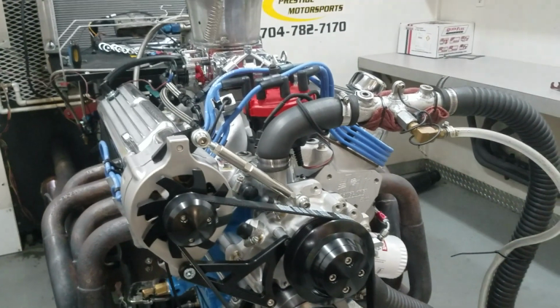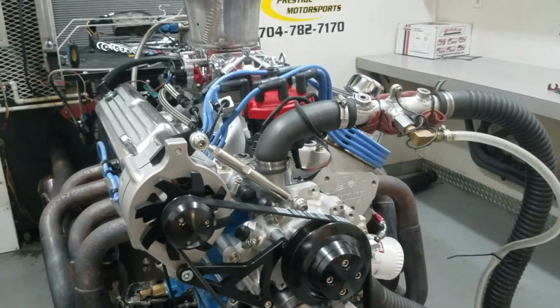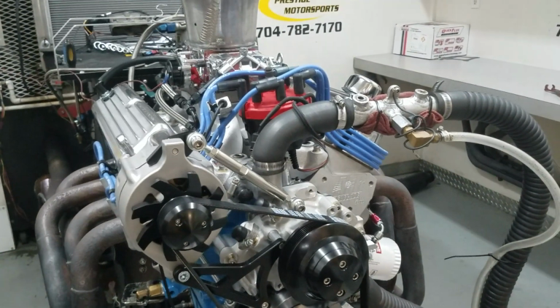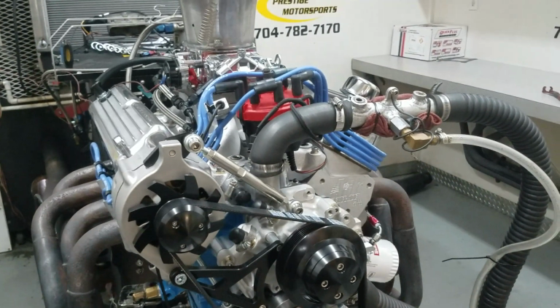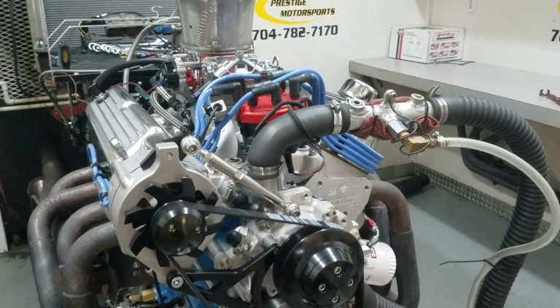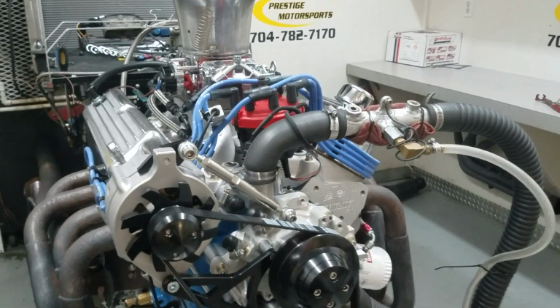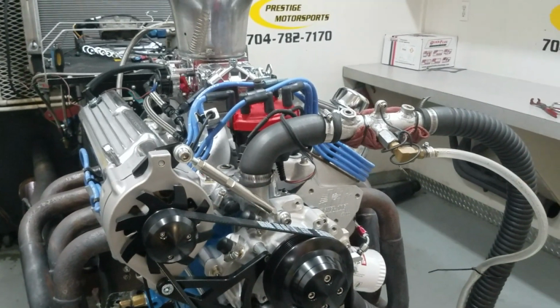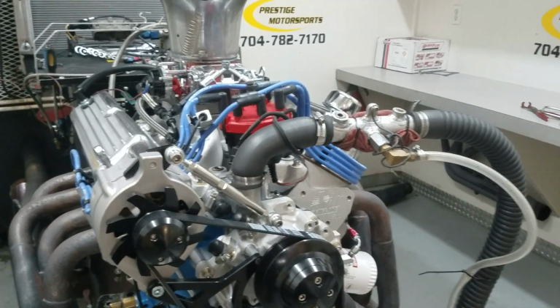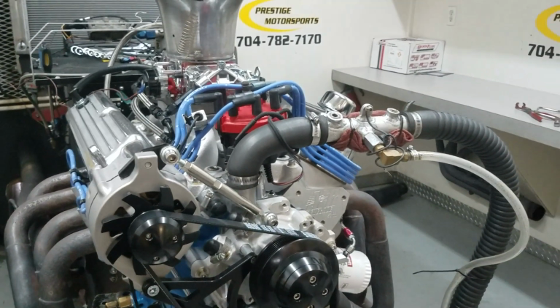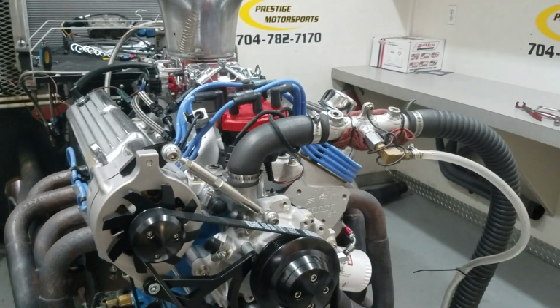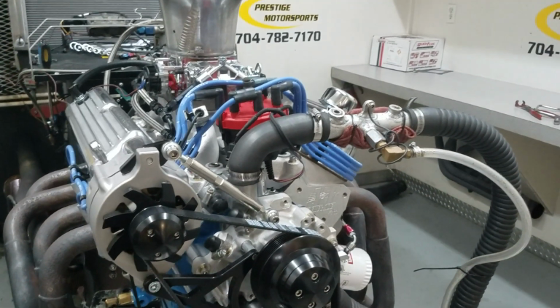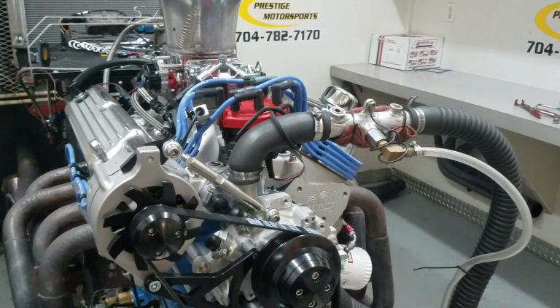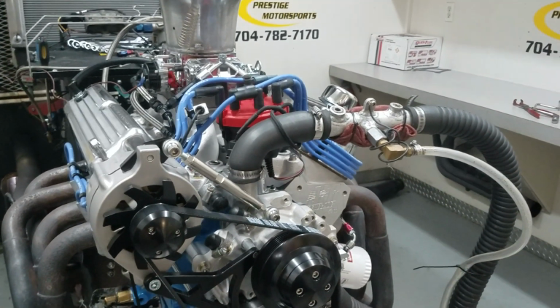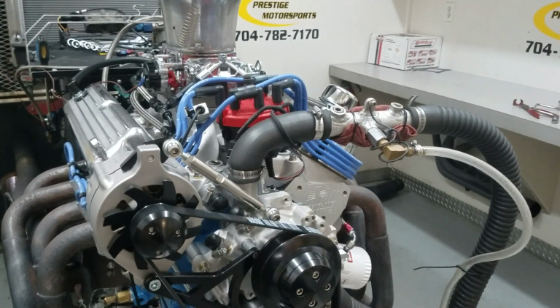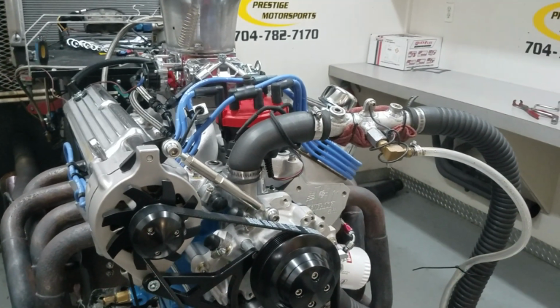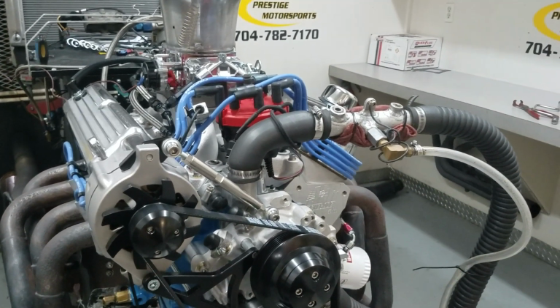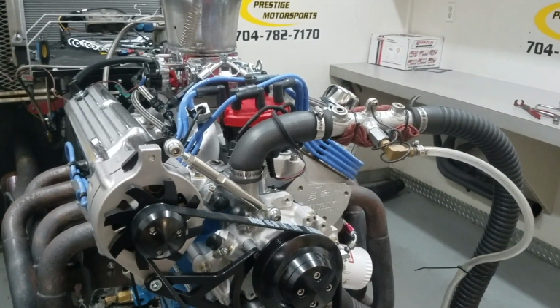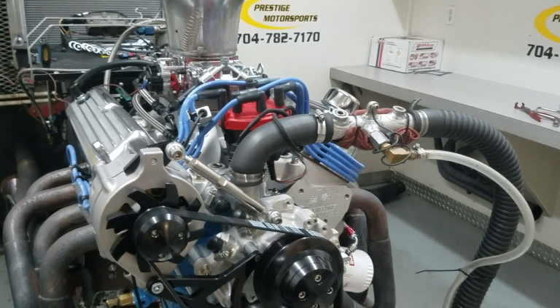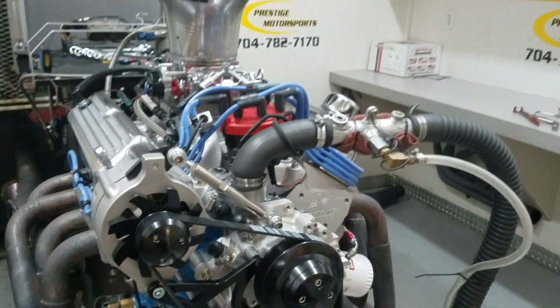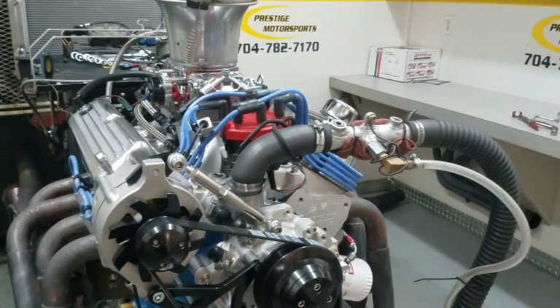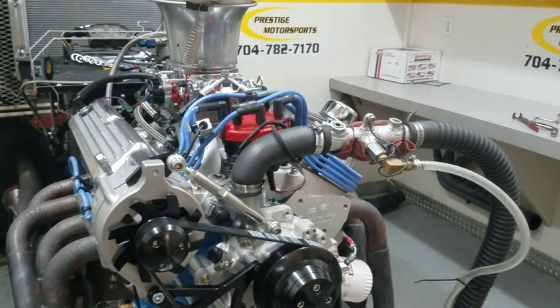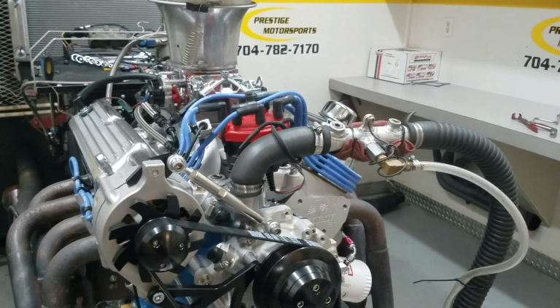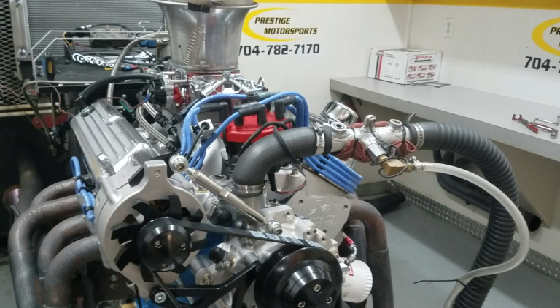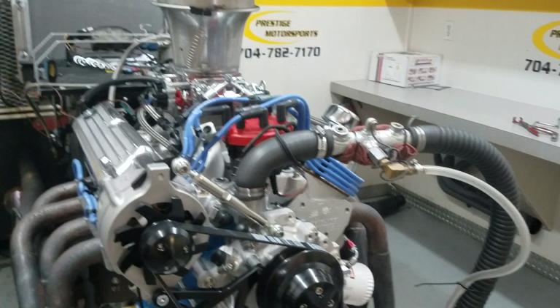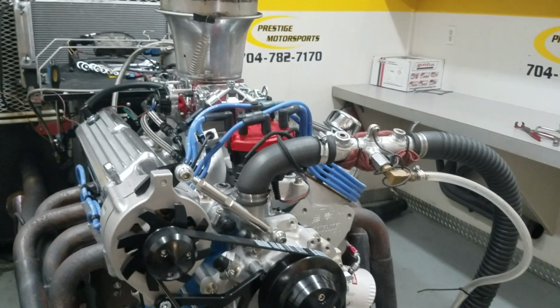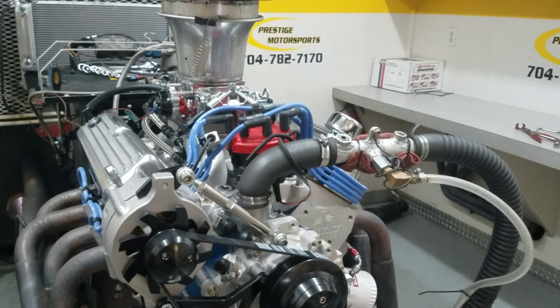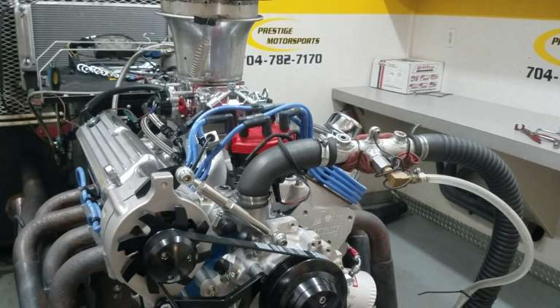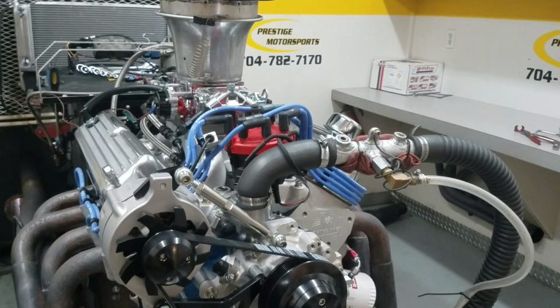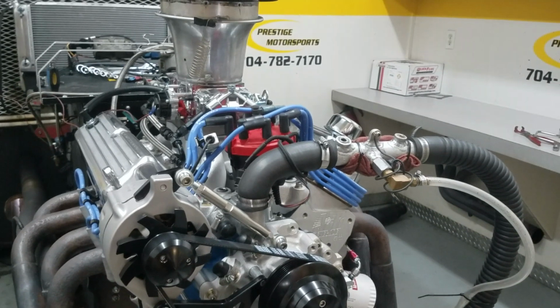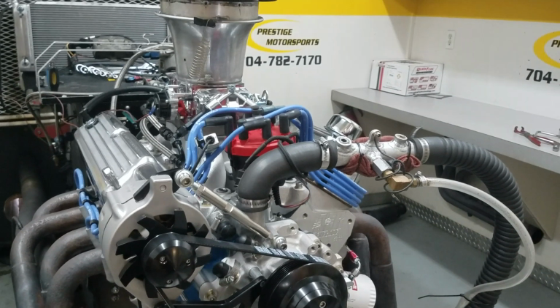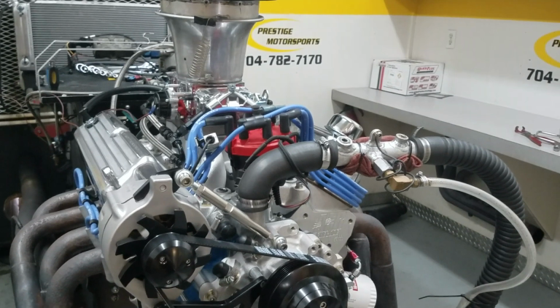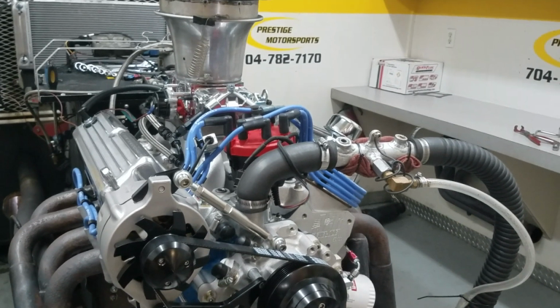There'll be a tag on the distributor — it has some parameters: timing, things of that nature. Make sure when you fire it up, it meets the criteria.